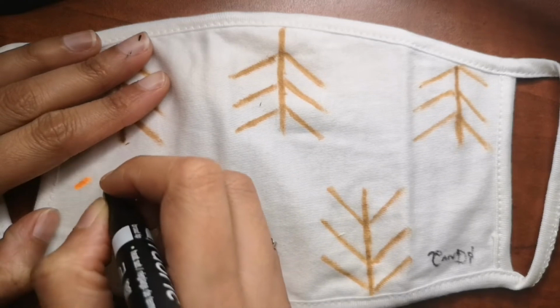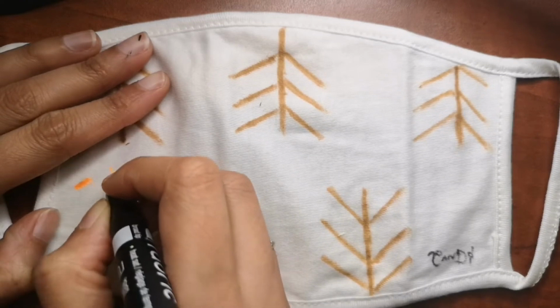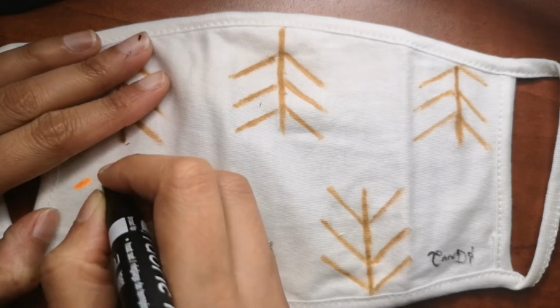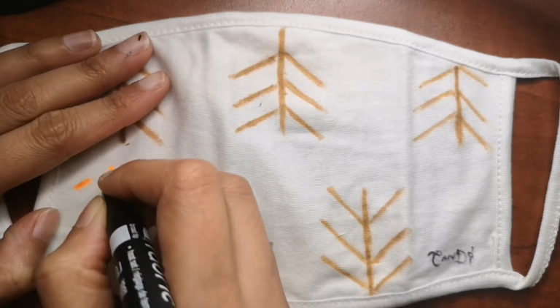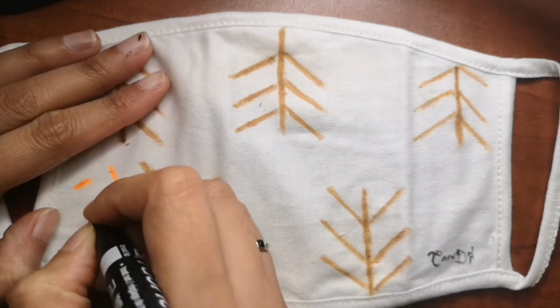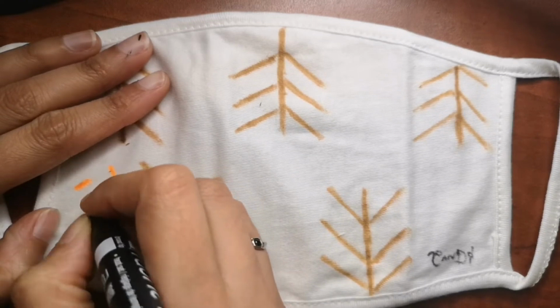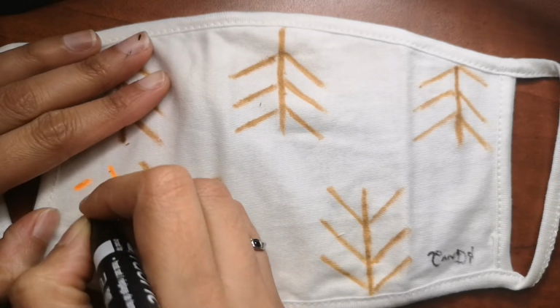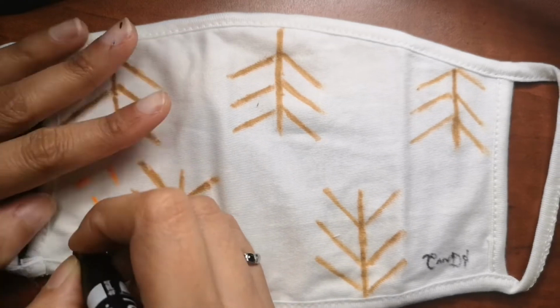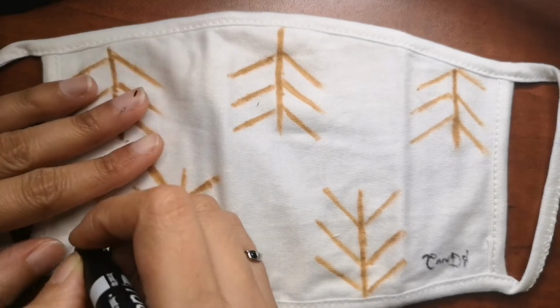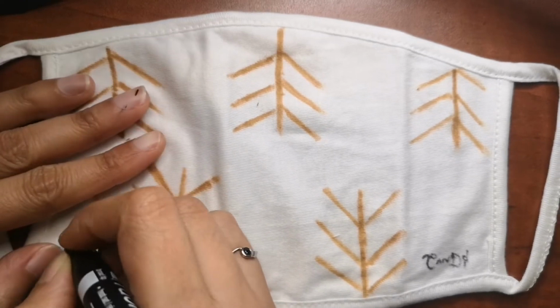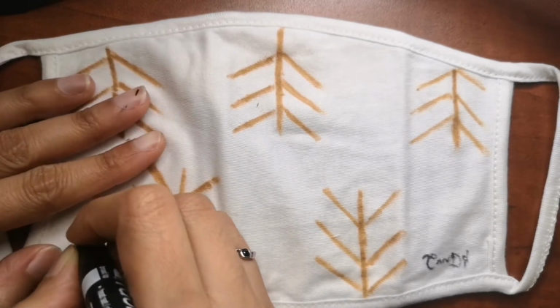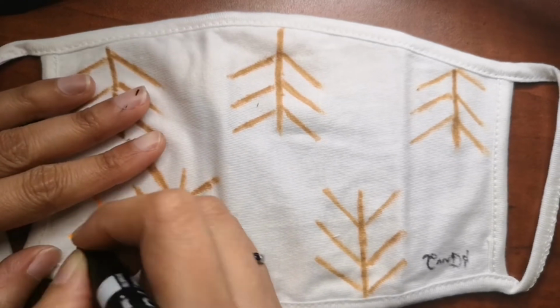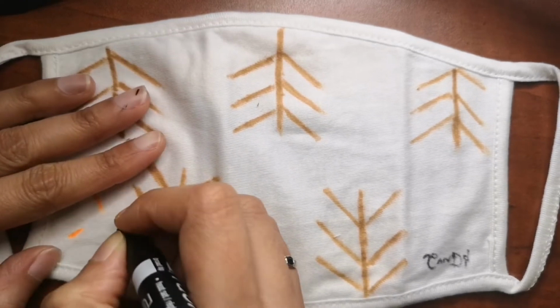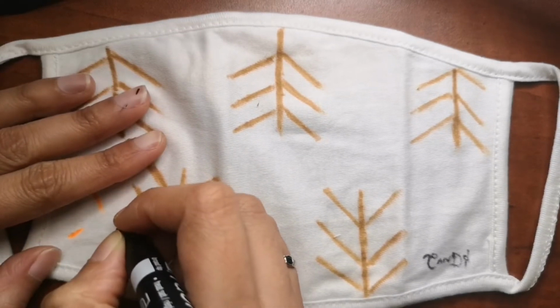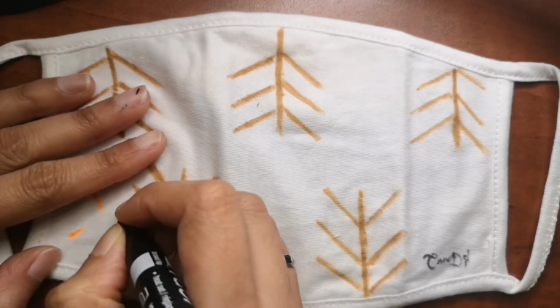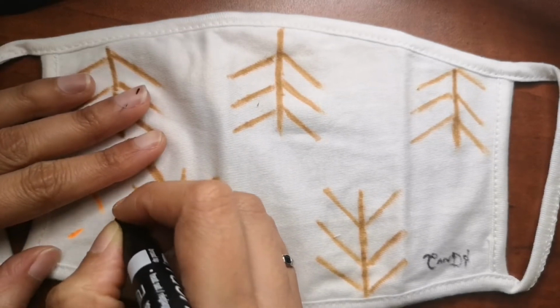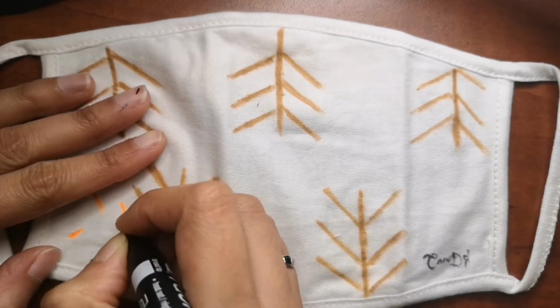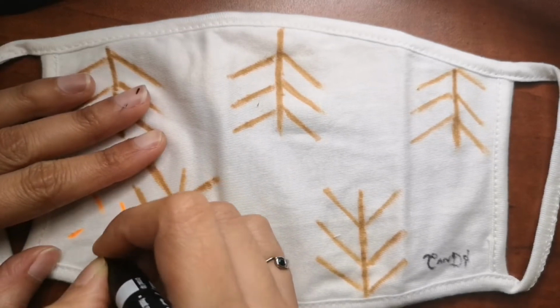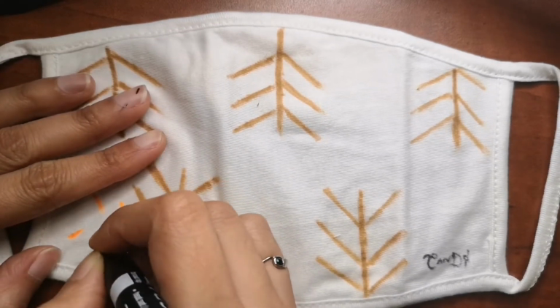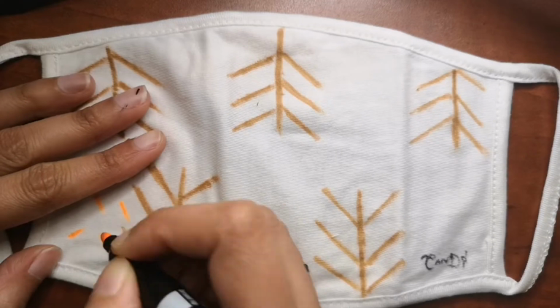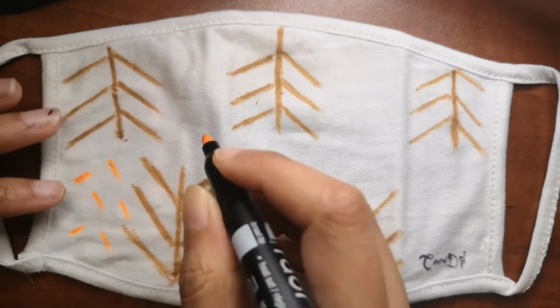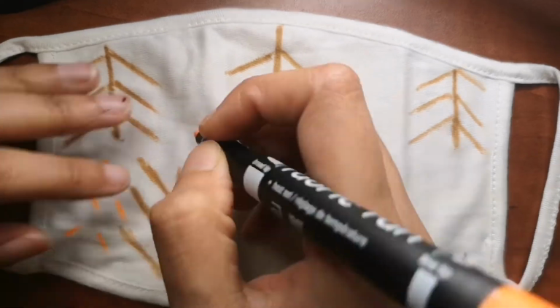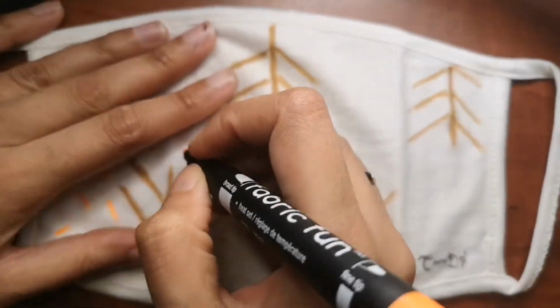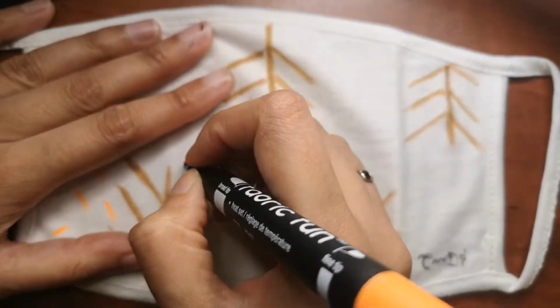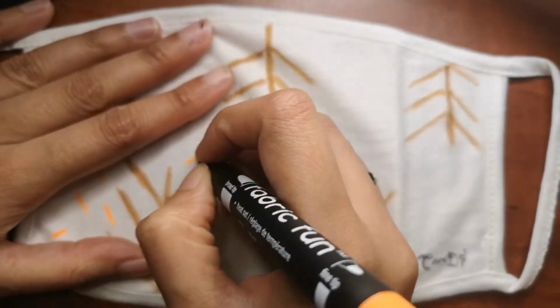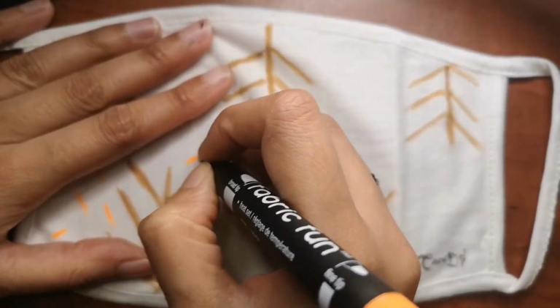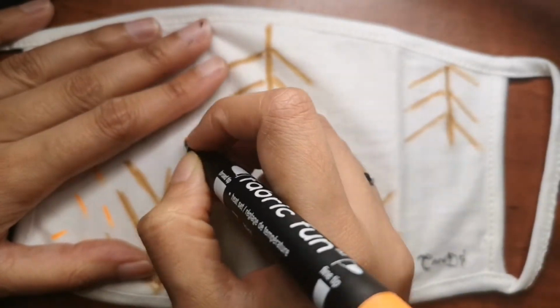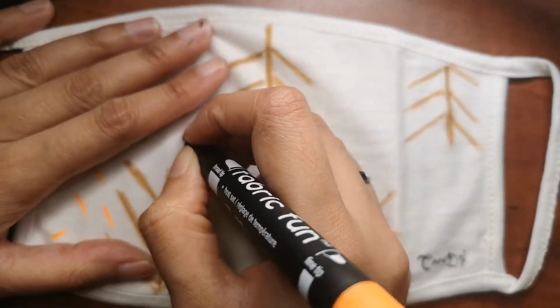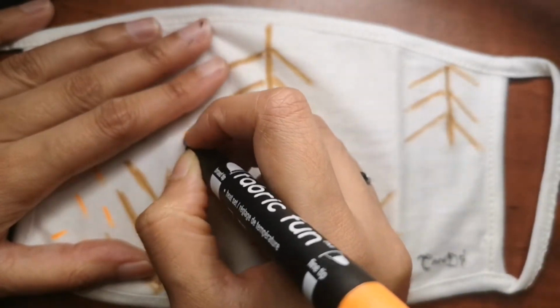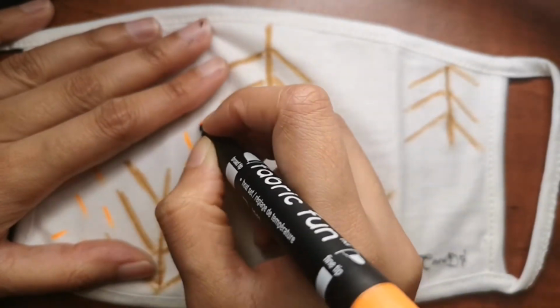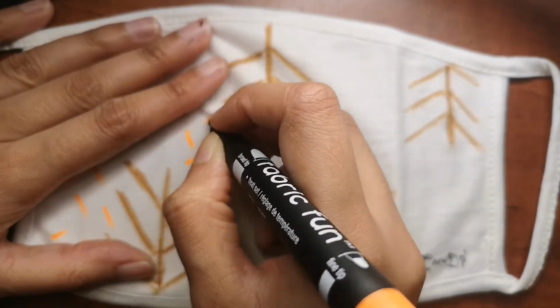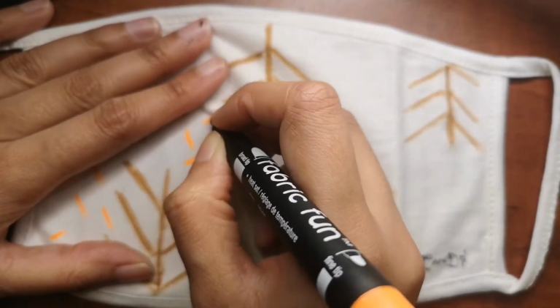I'm just going to leave you to this and then I will show you how the full color drawing looks like at the end of this video on the face mask.